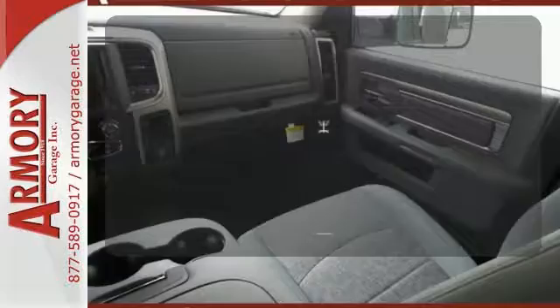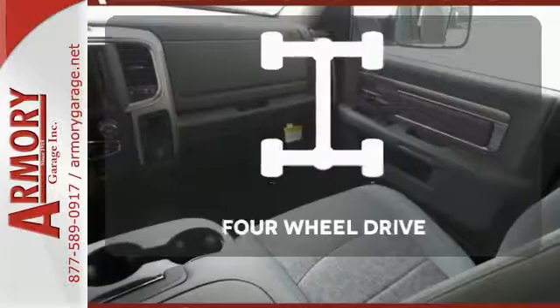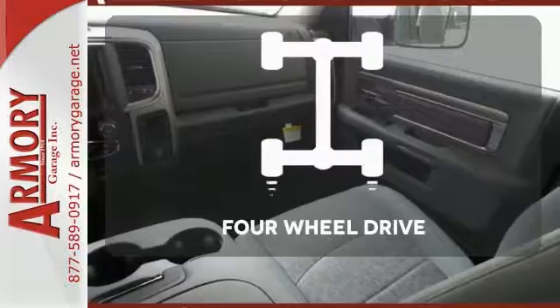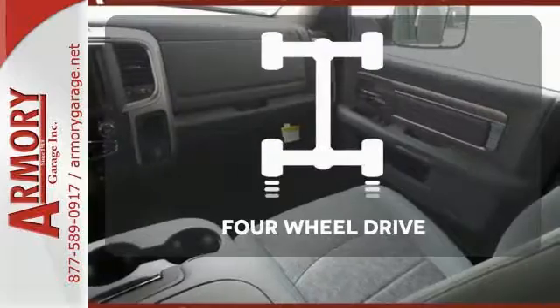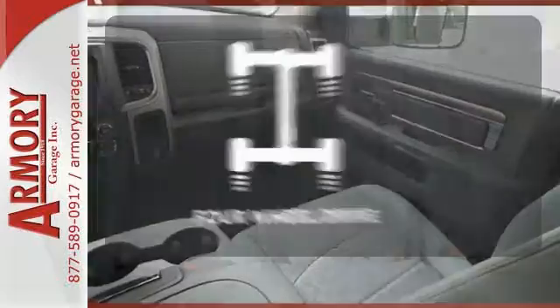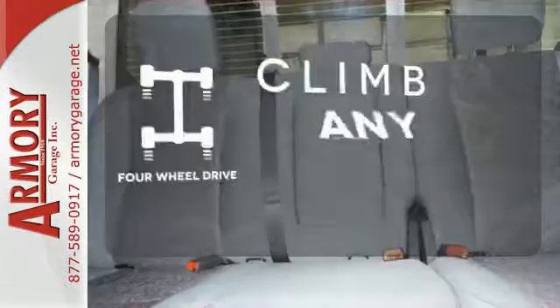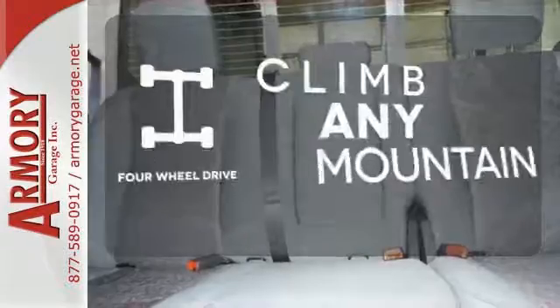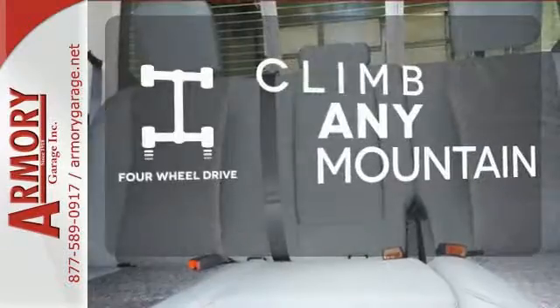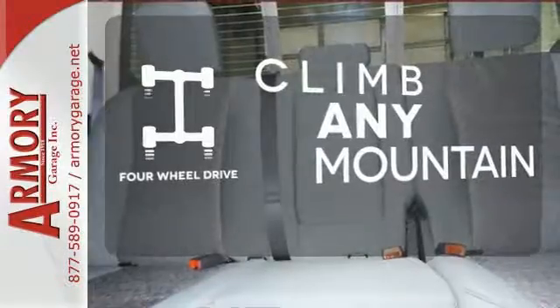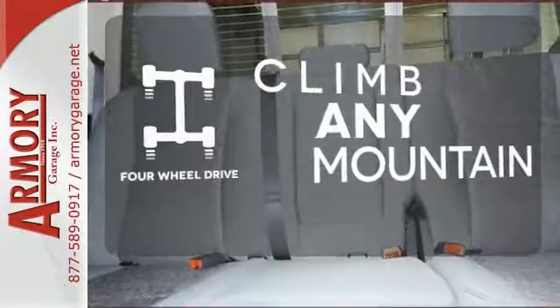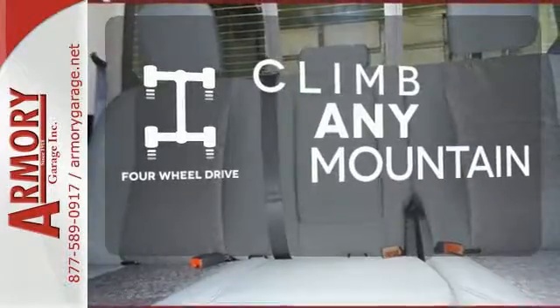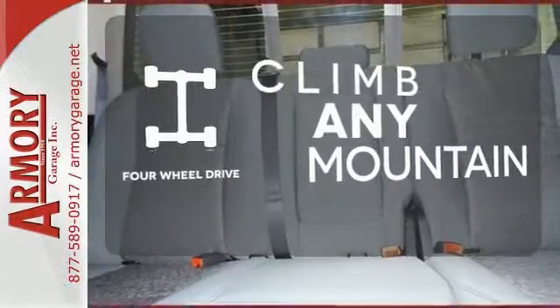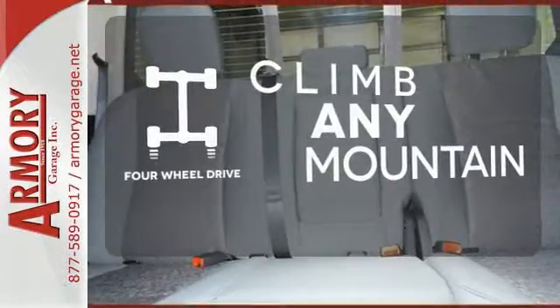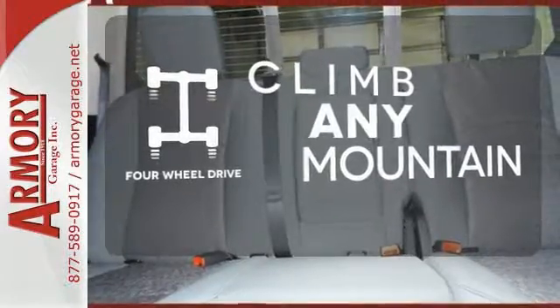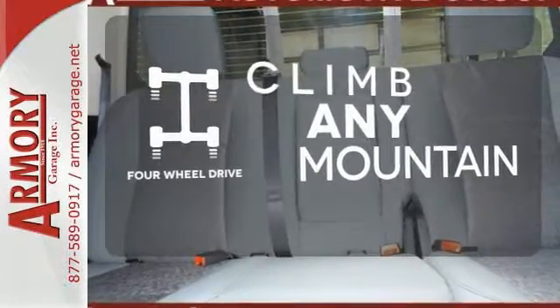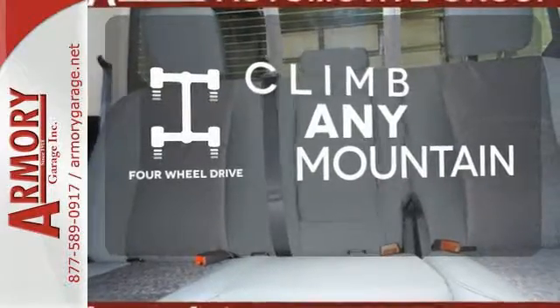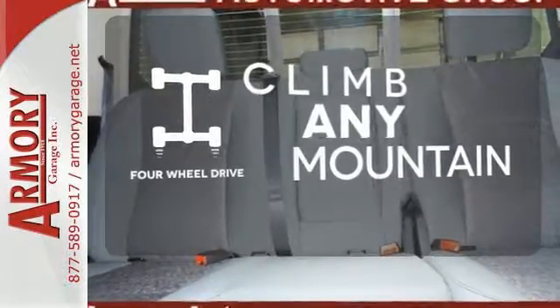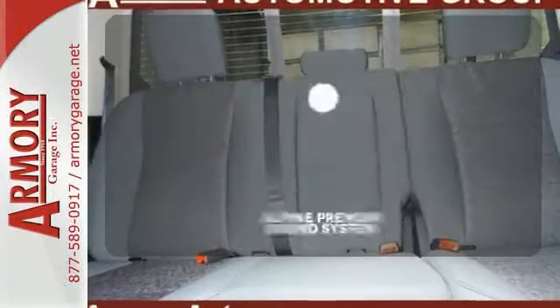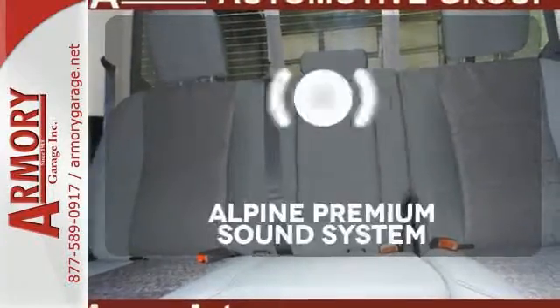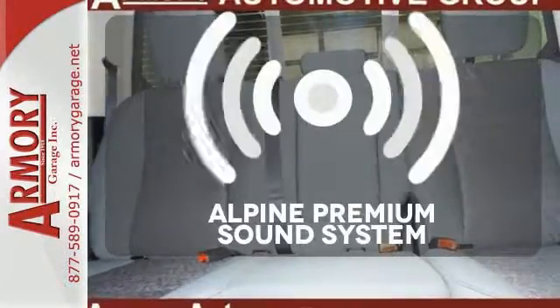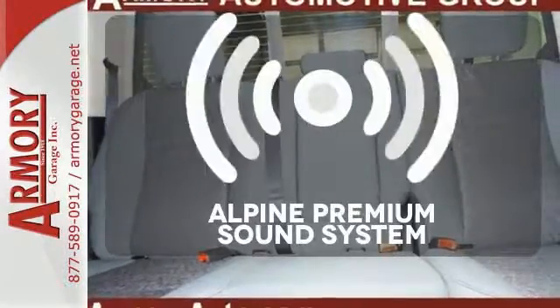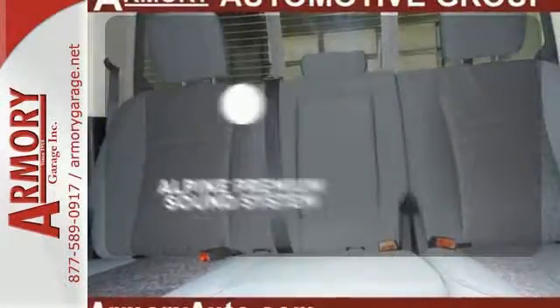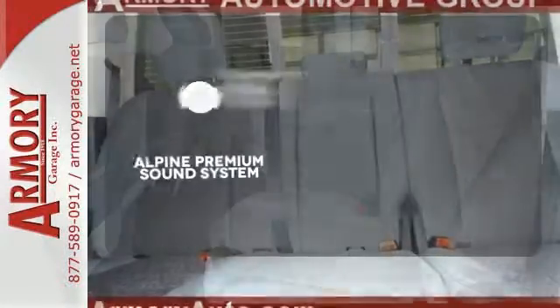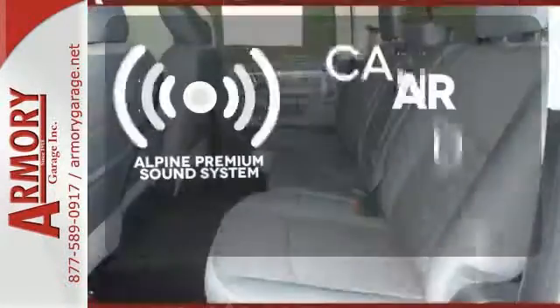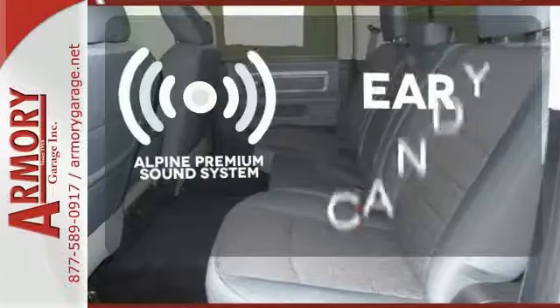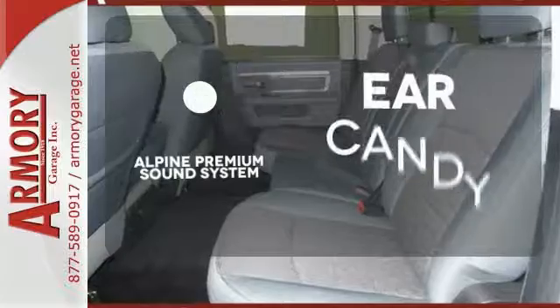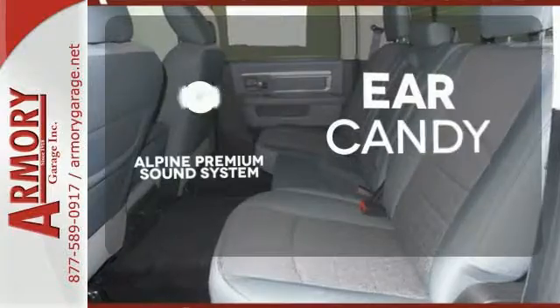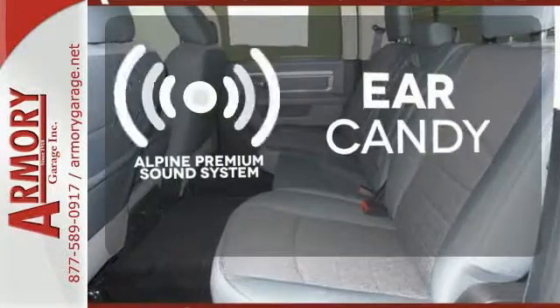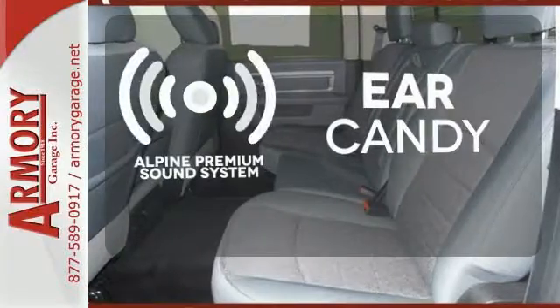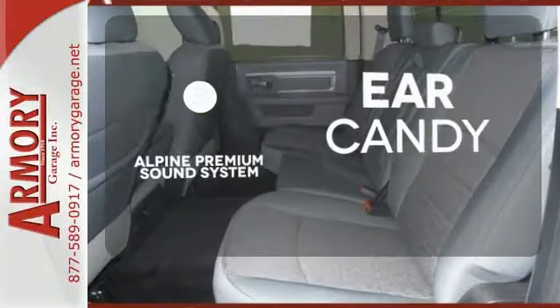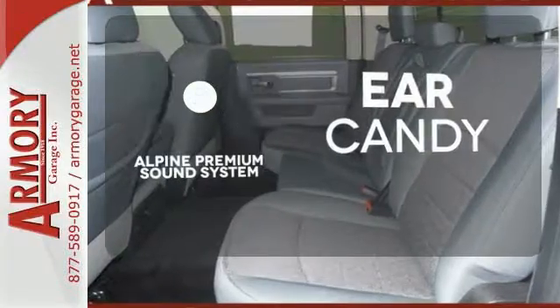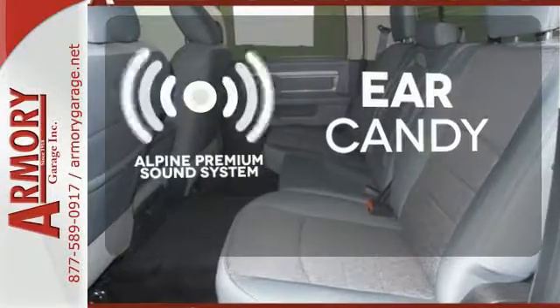Climb any mountain — this vehicle has four-wheel drive. The Alpine sound system gives you a rich listening experience.